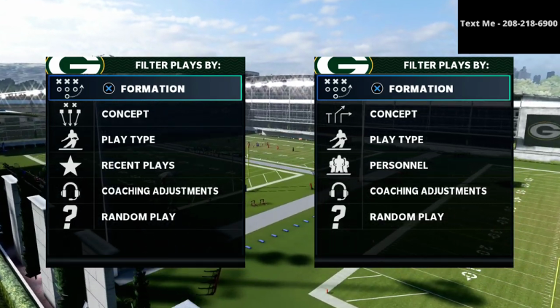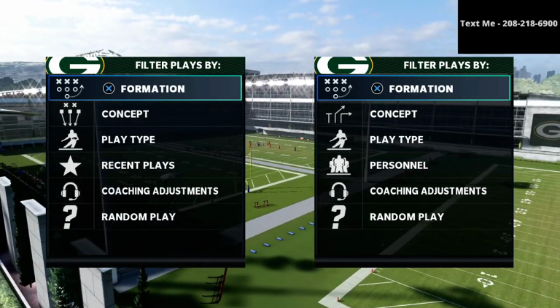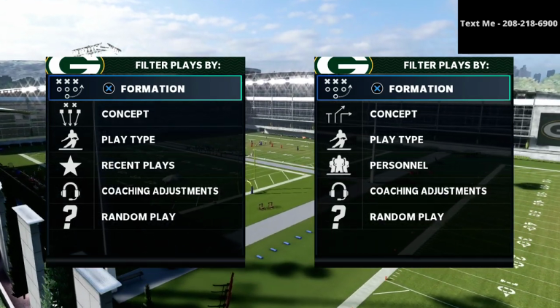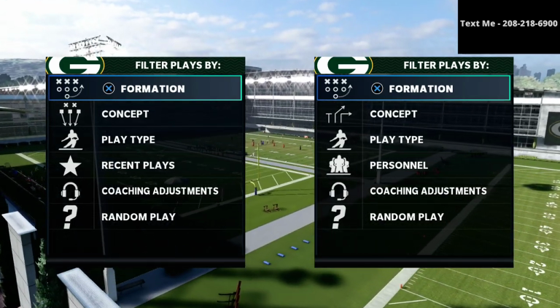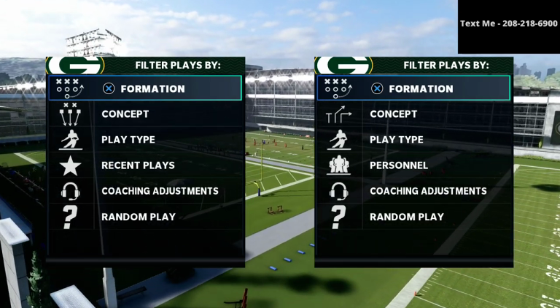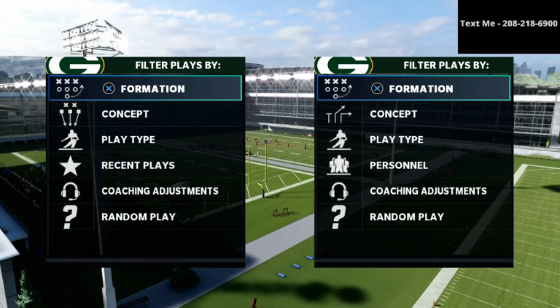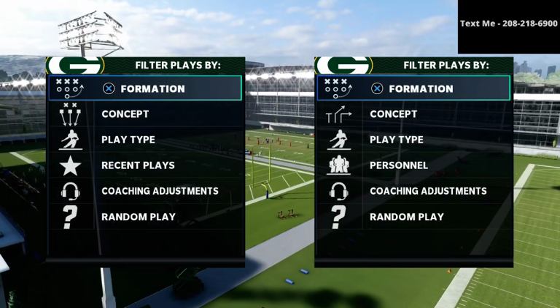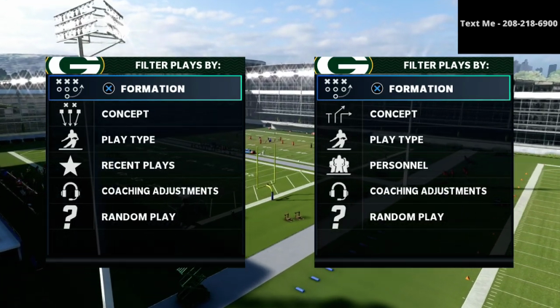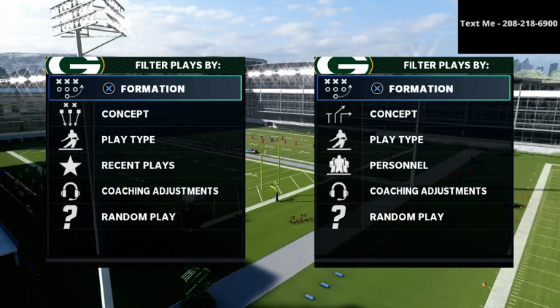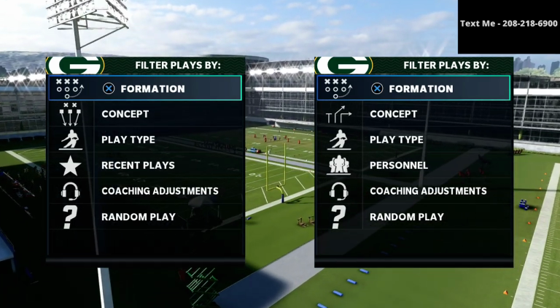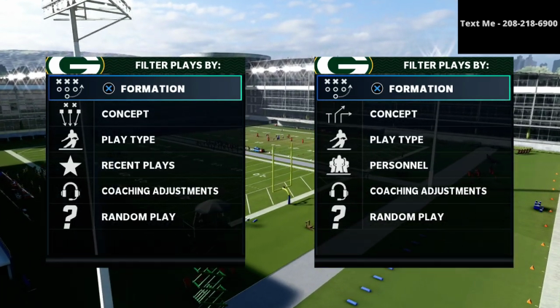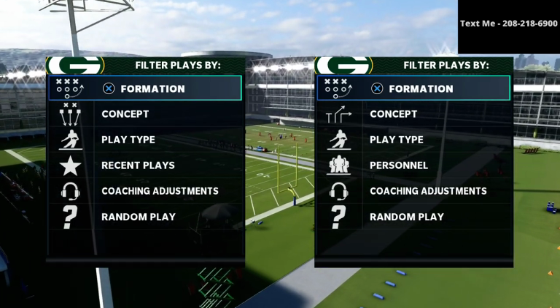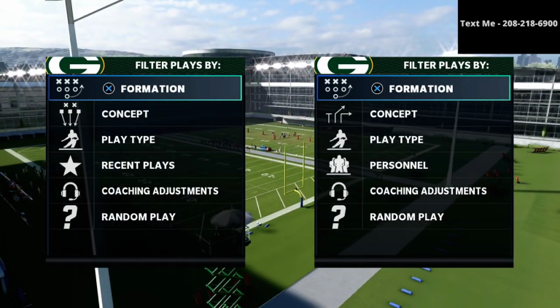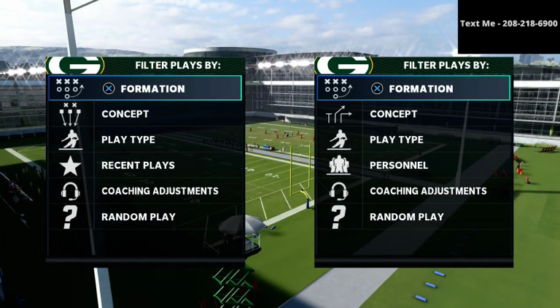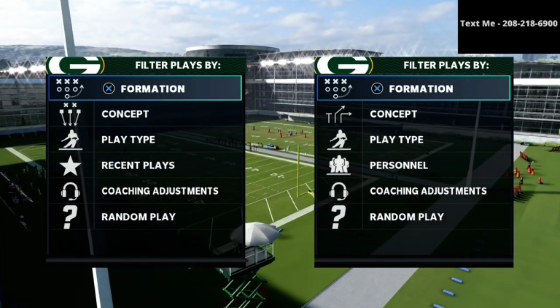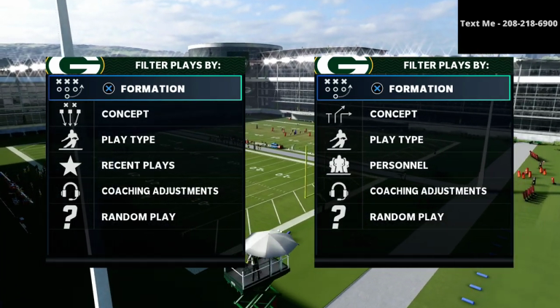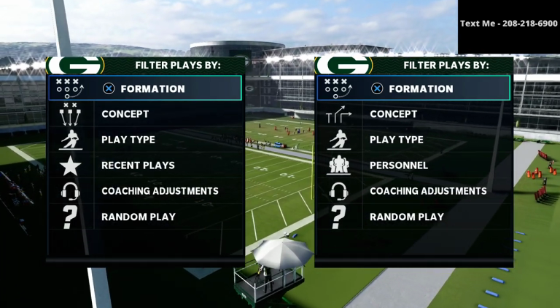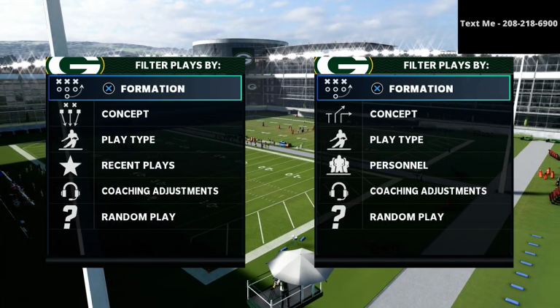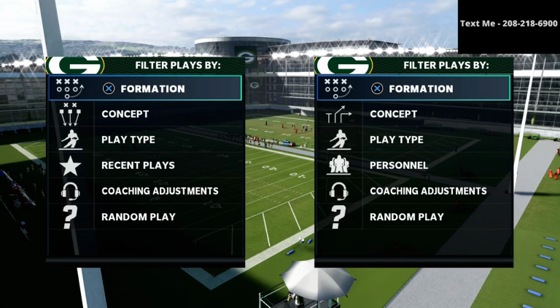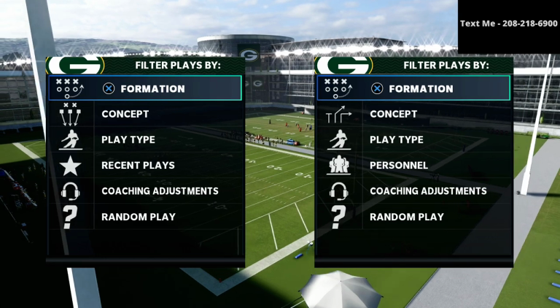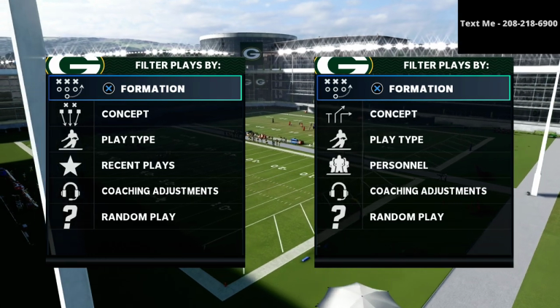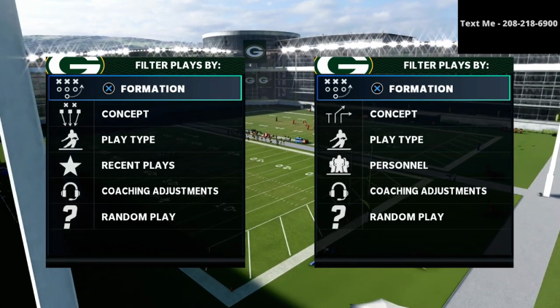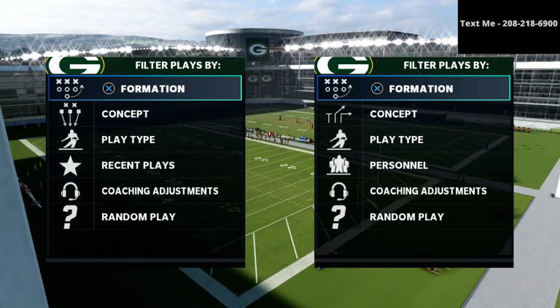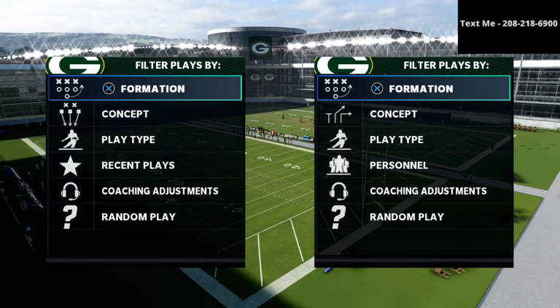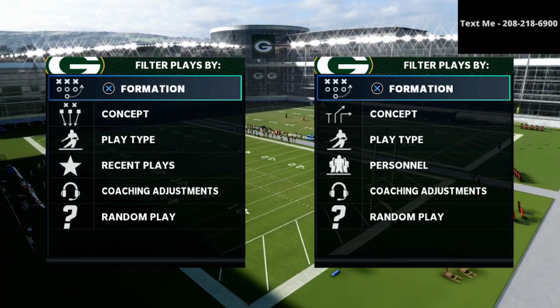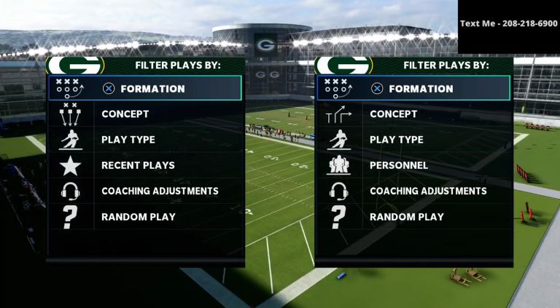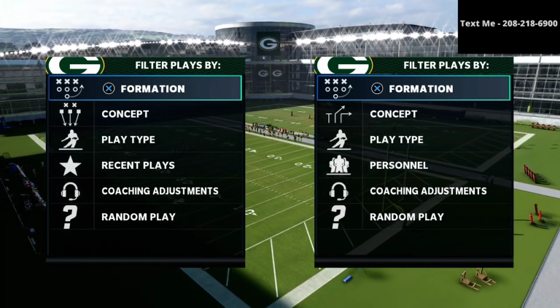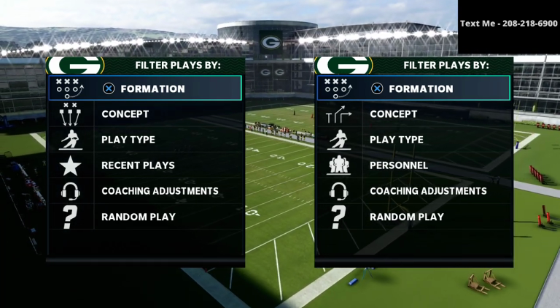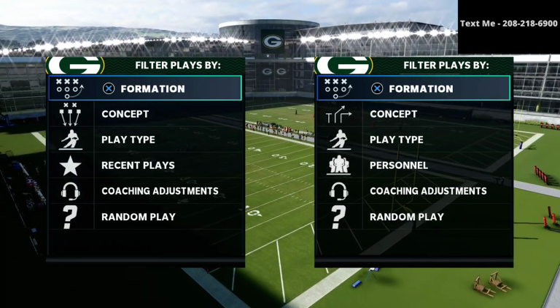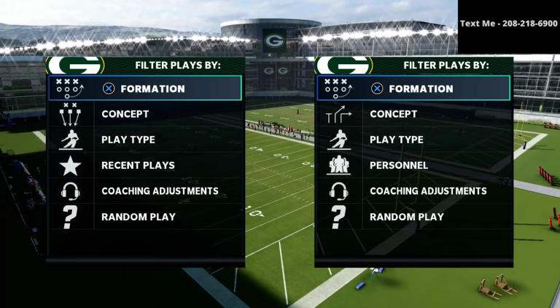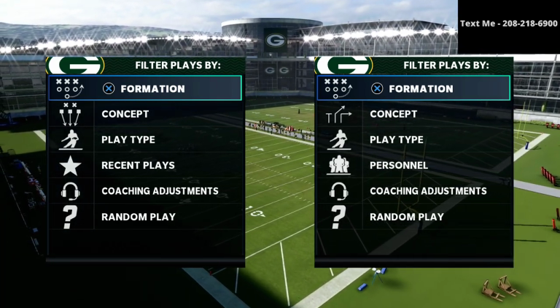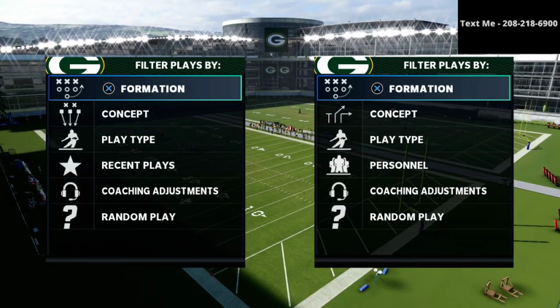In this video I want to be sharing with you how you can defend the trips tight end with a ton of success in Madden 21.